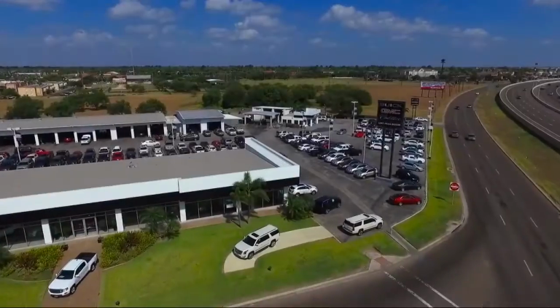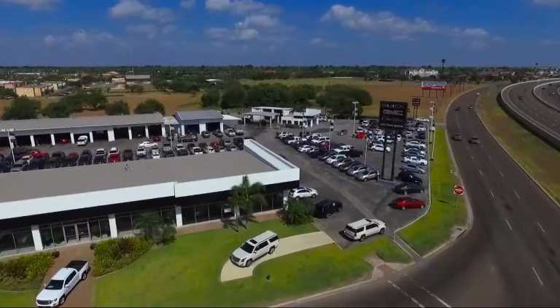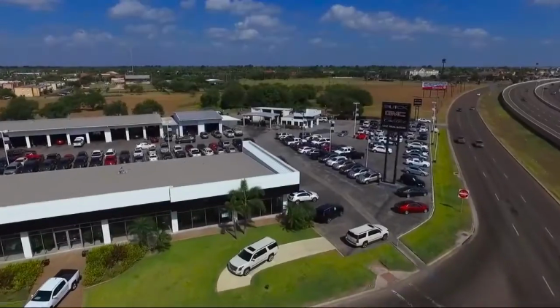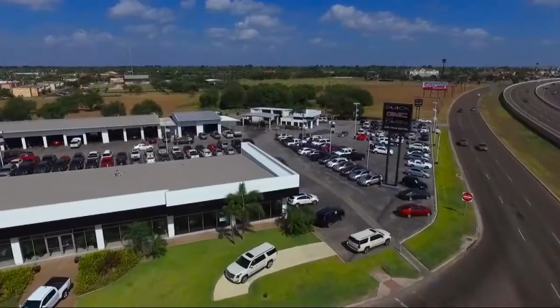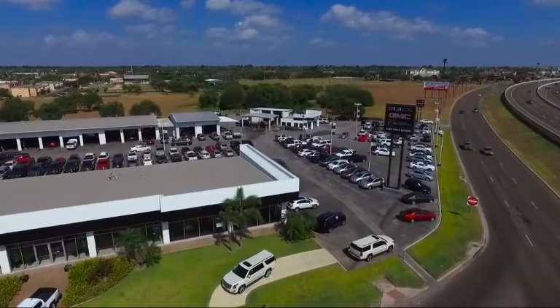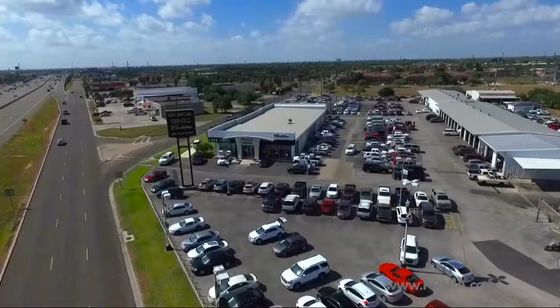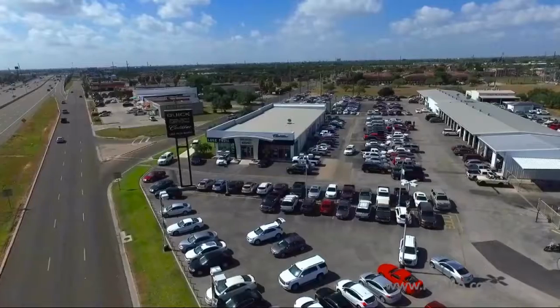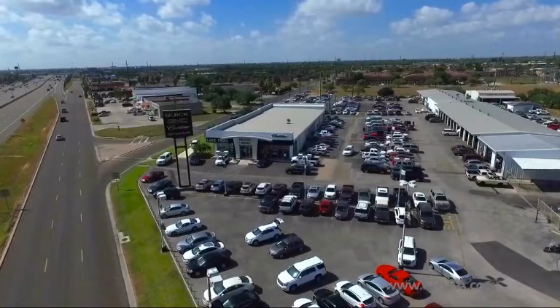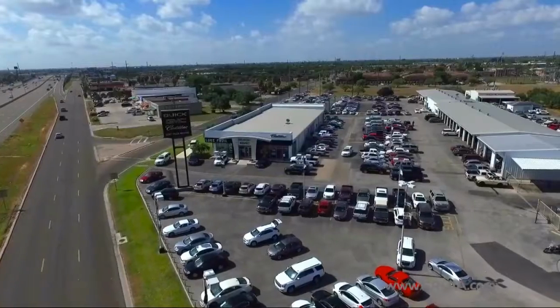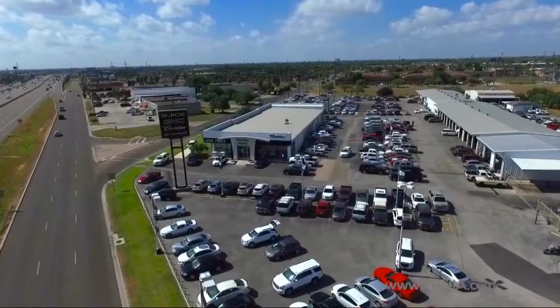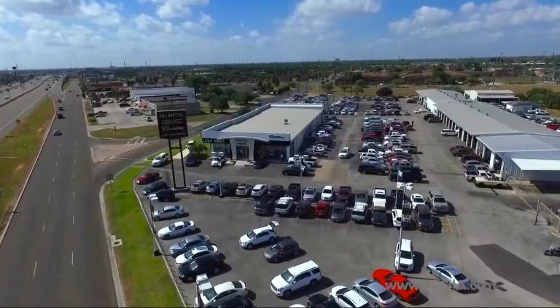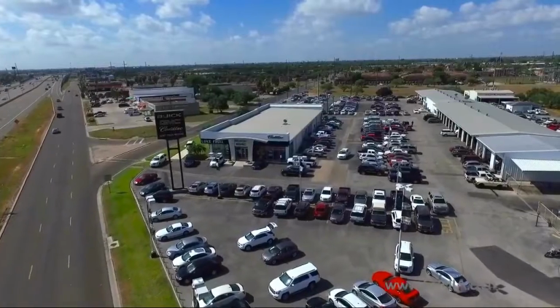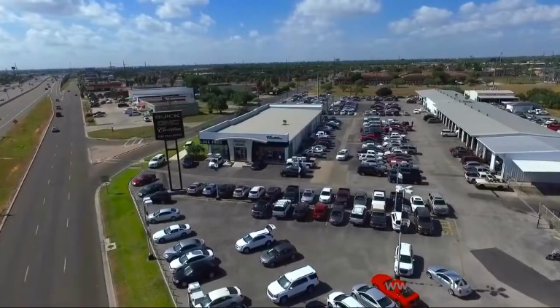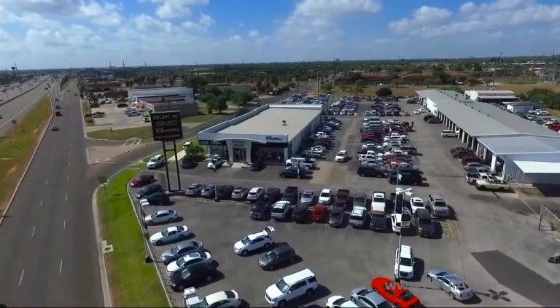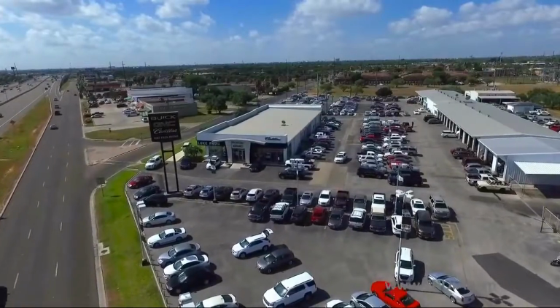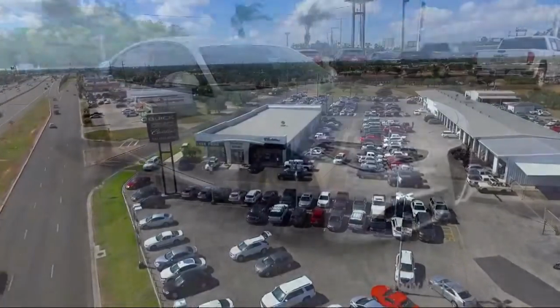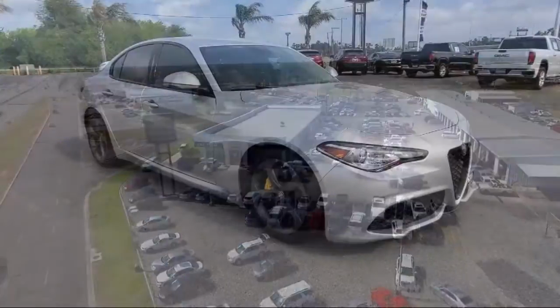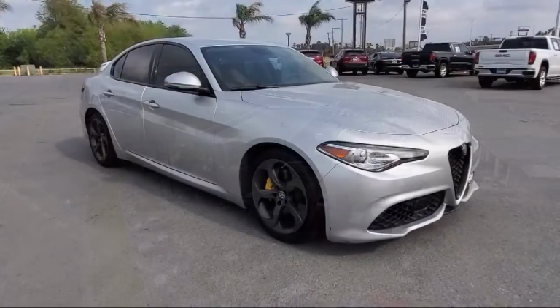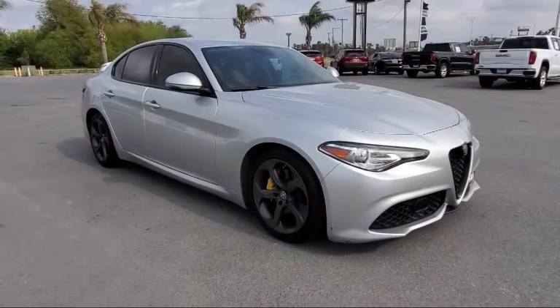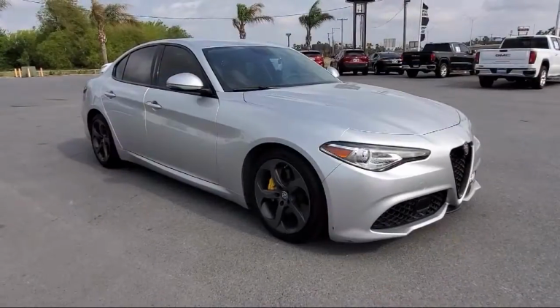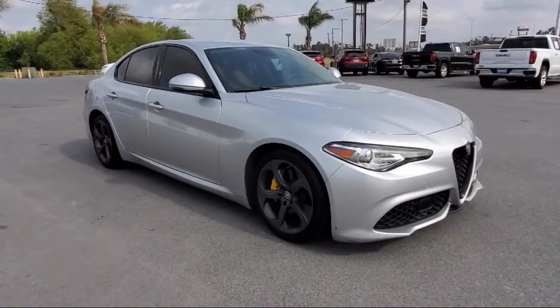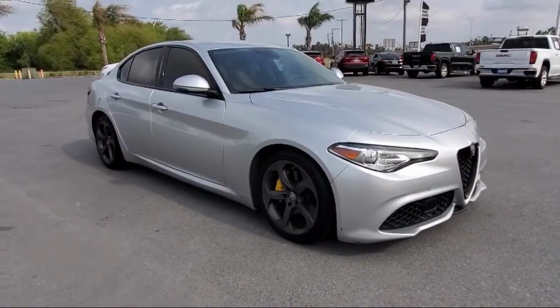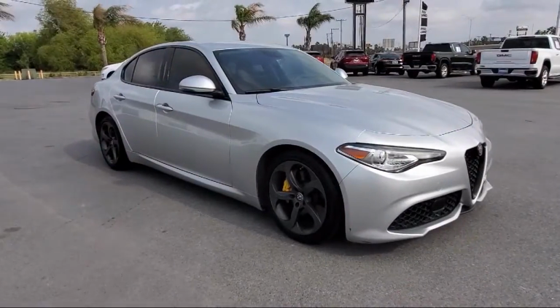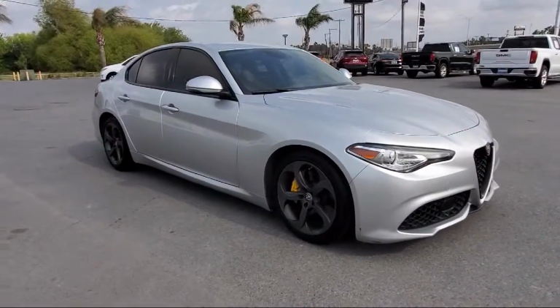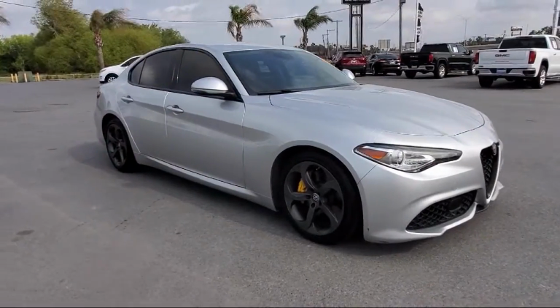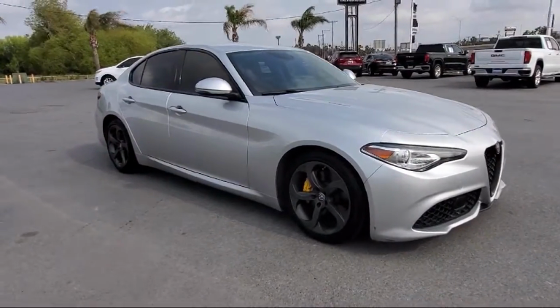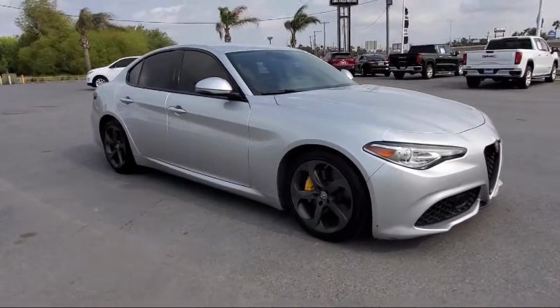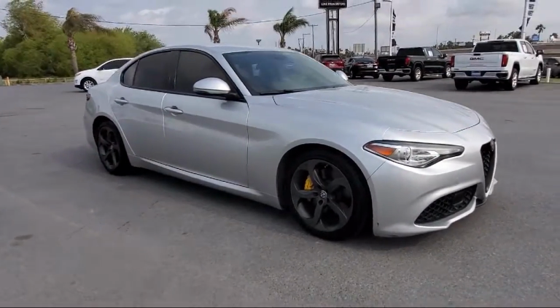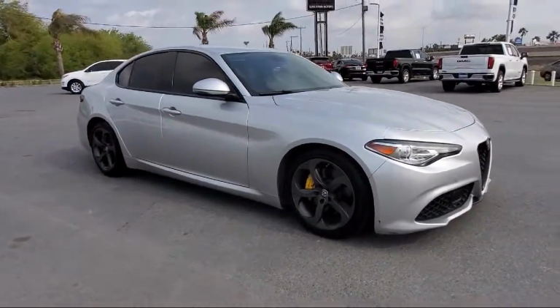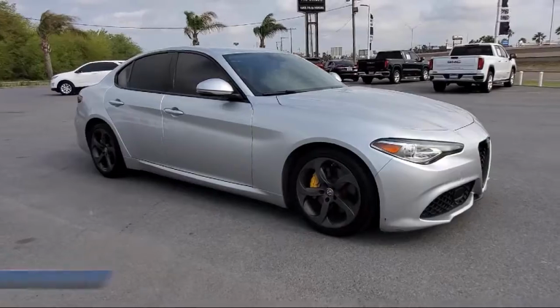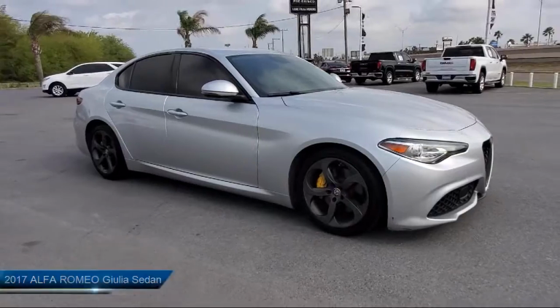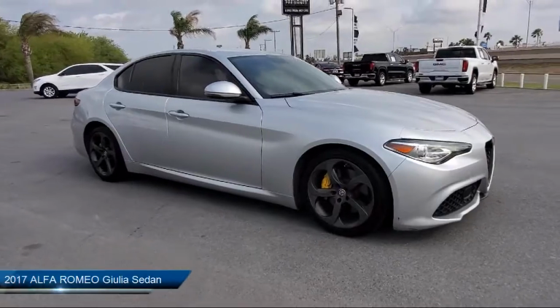Welcome to Lucruya Motors, and here's a look at another one of our great vehicles from our inventory.